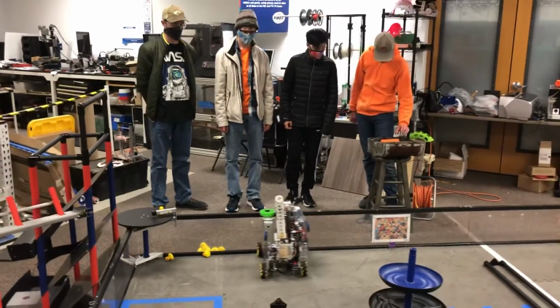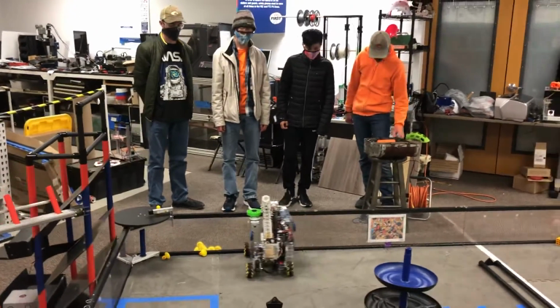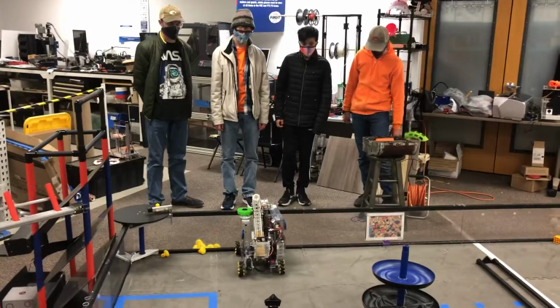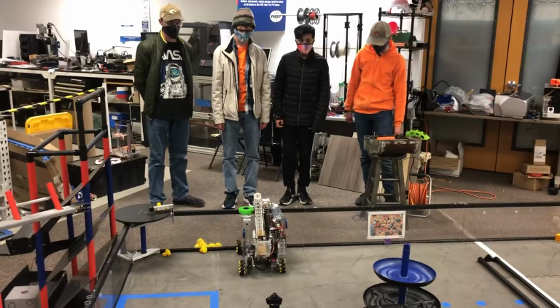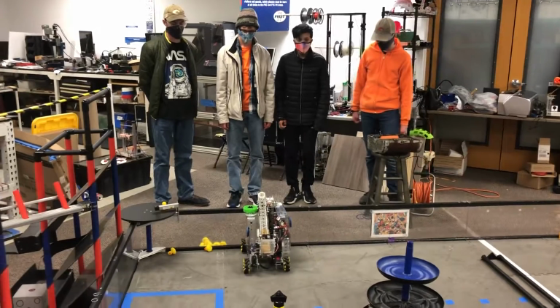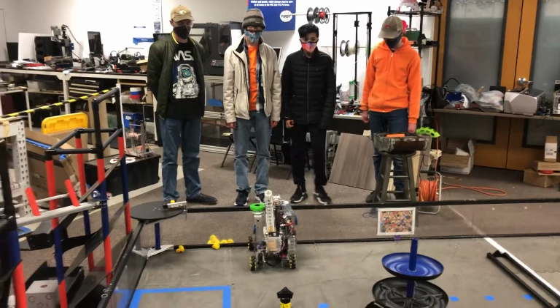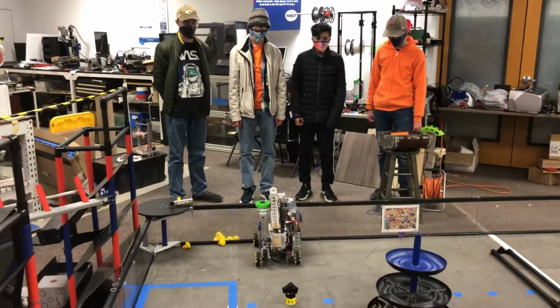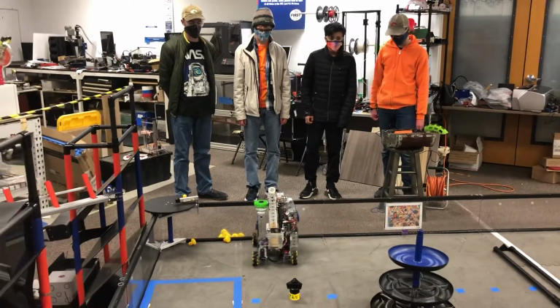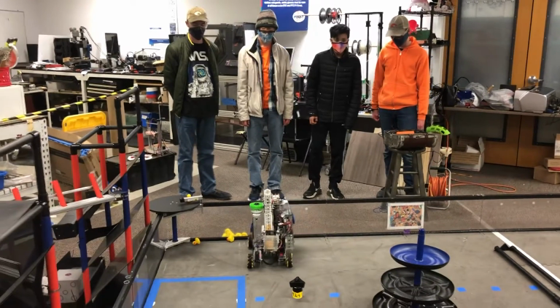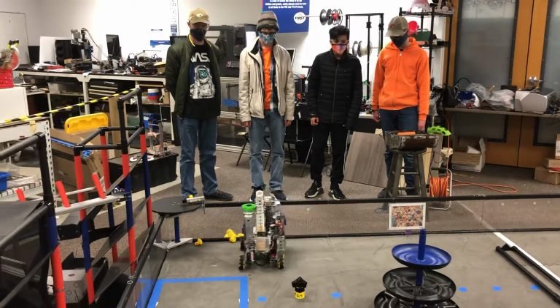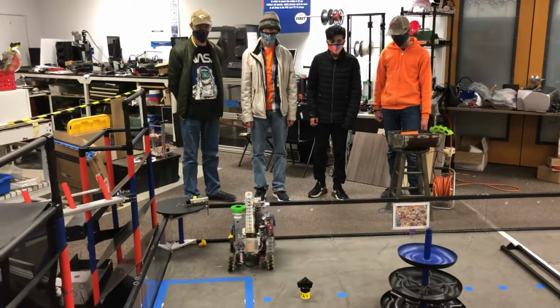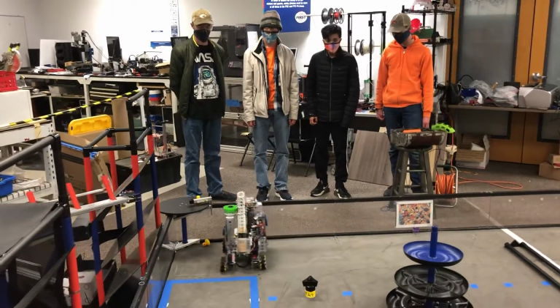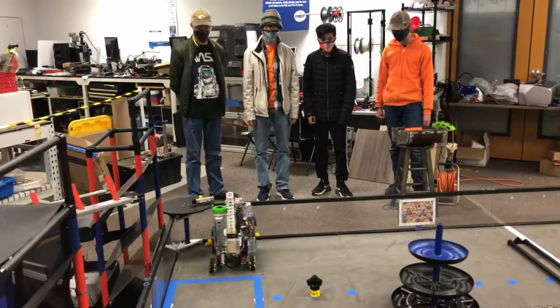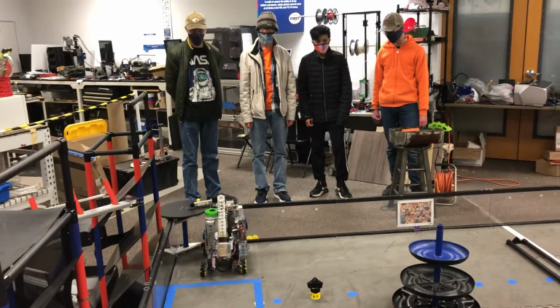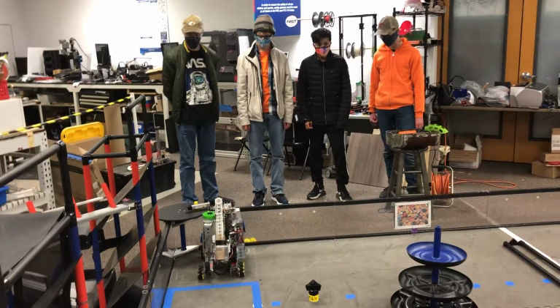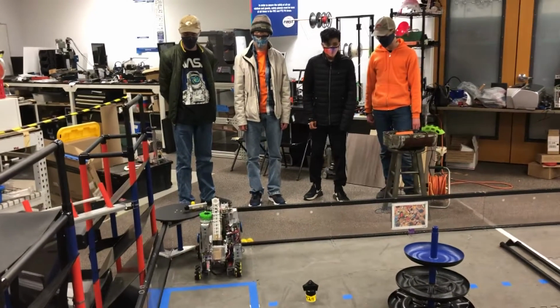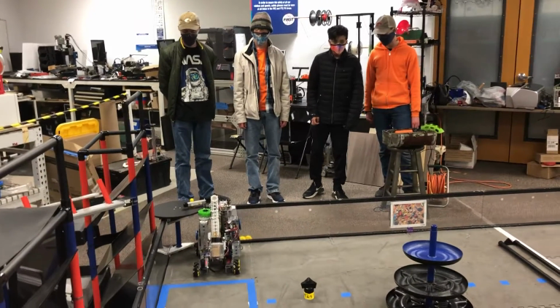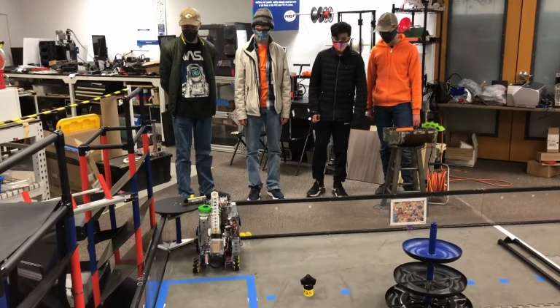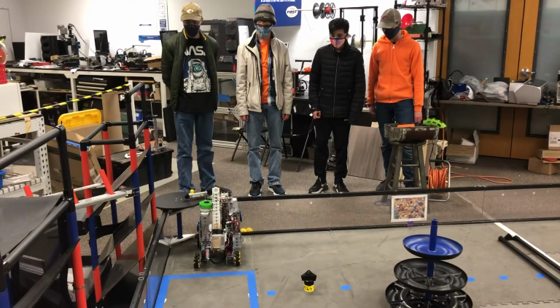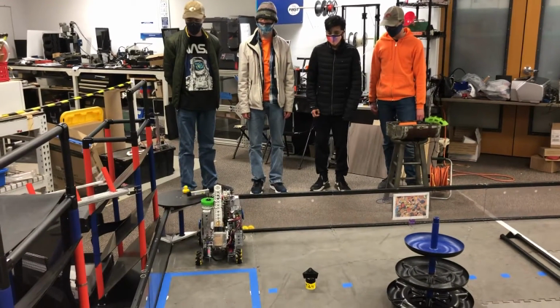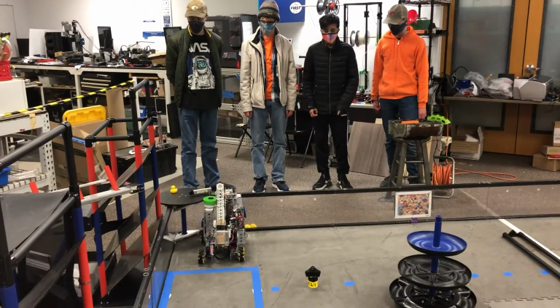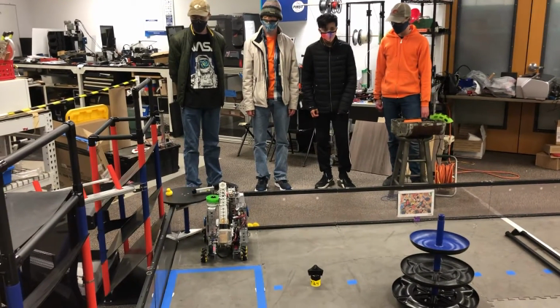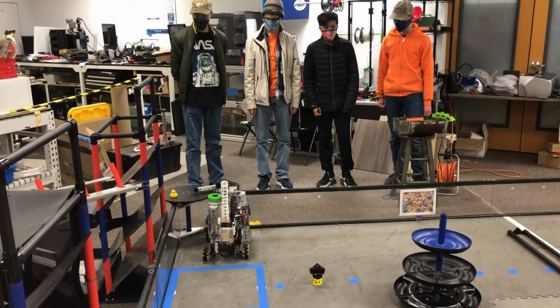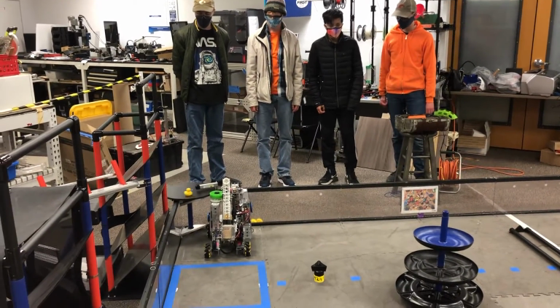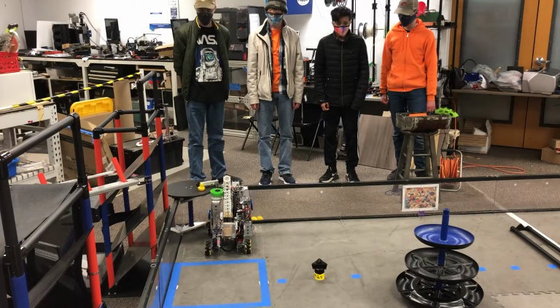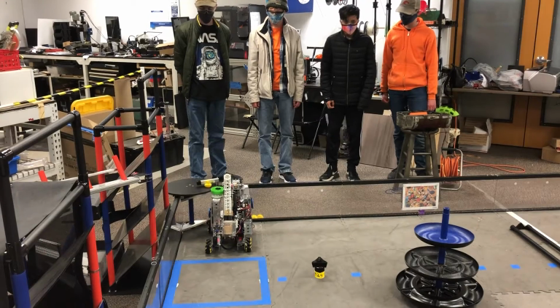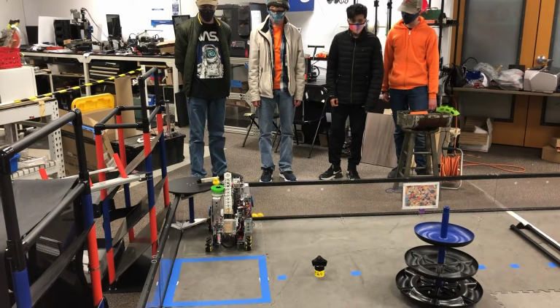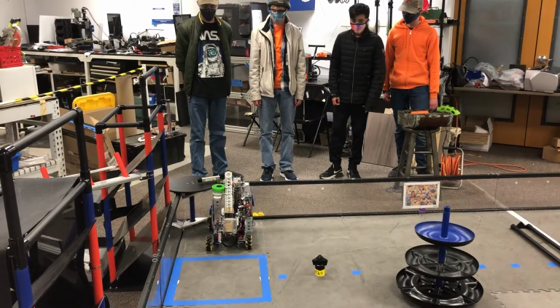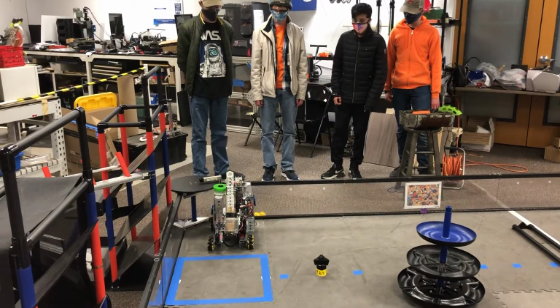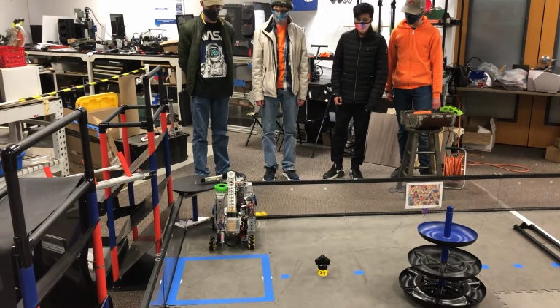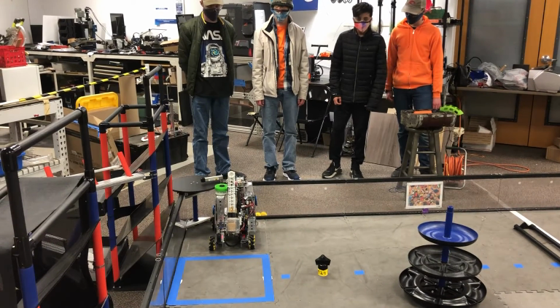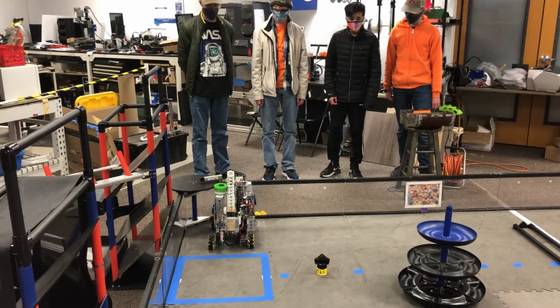The robot is now reading the position of our team shipping hub element and is delivering a duck from the carousel.